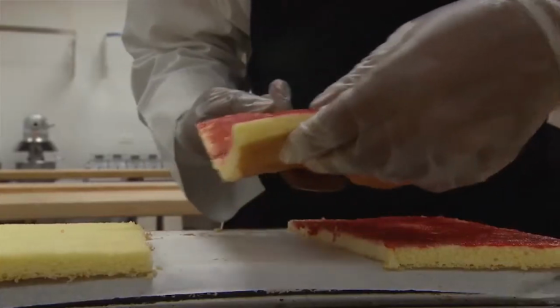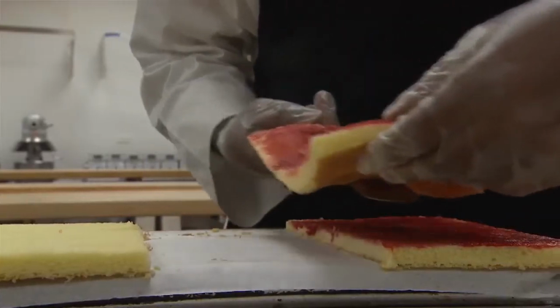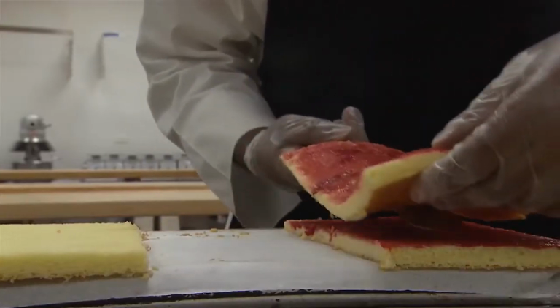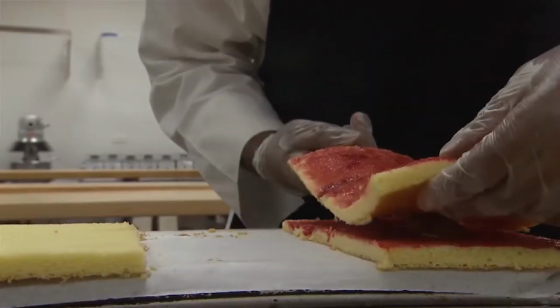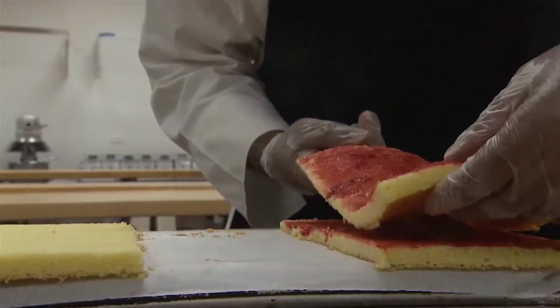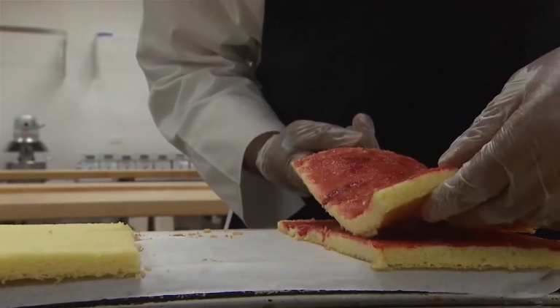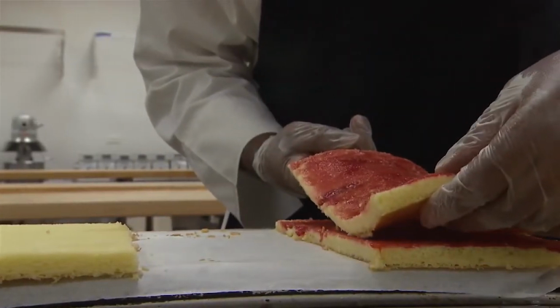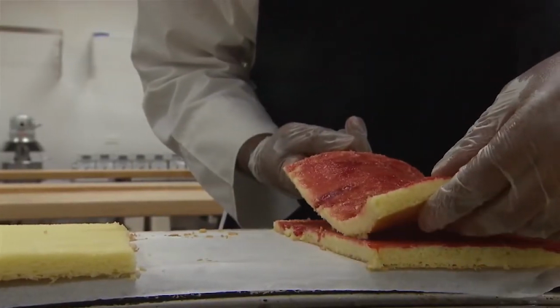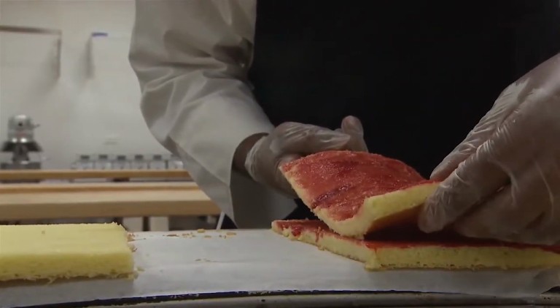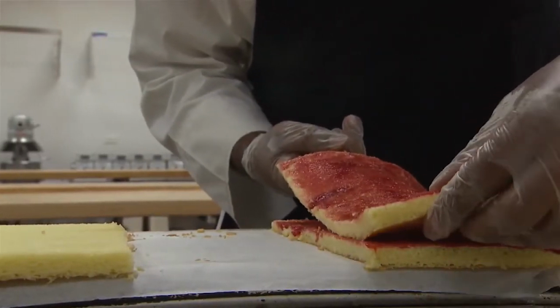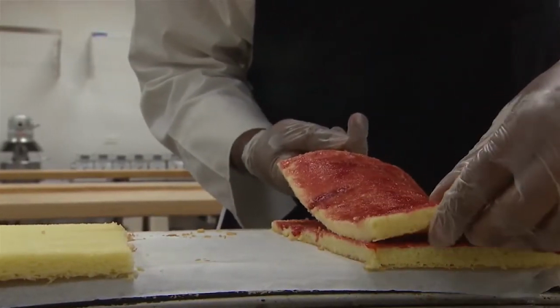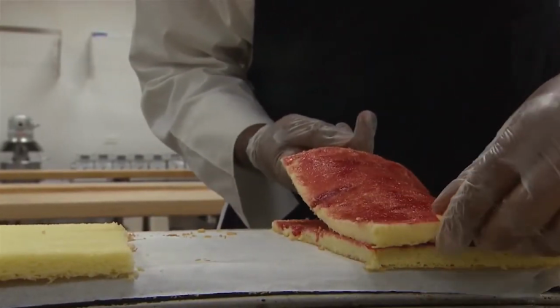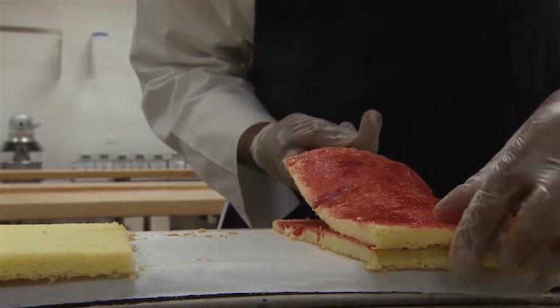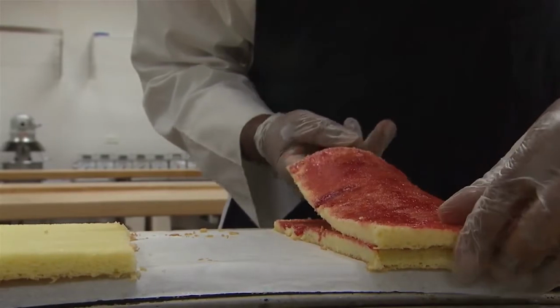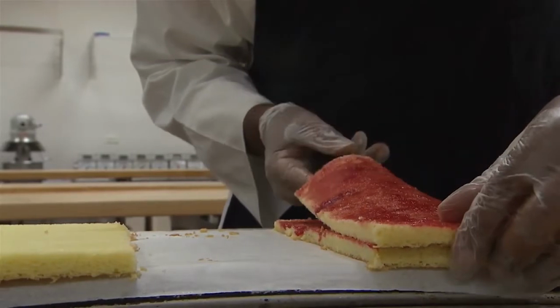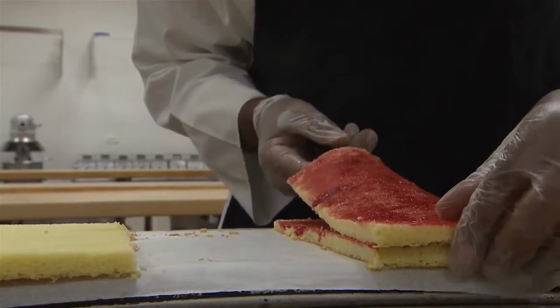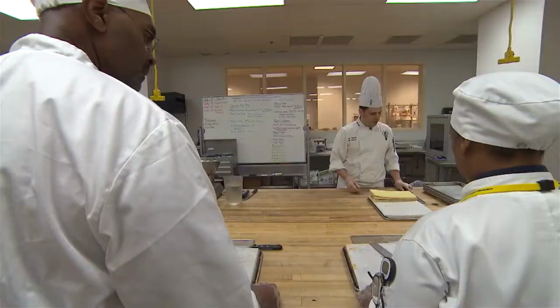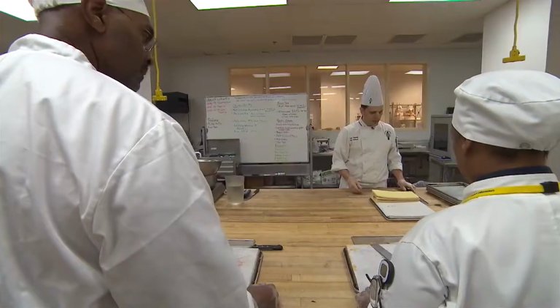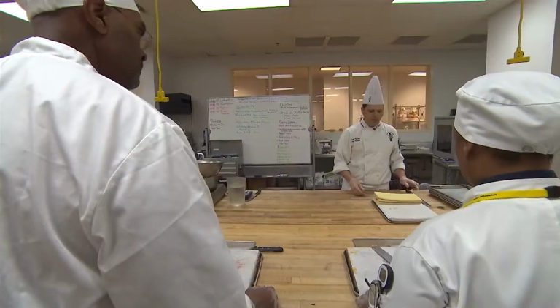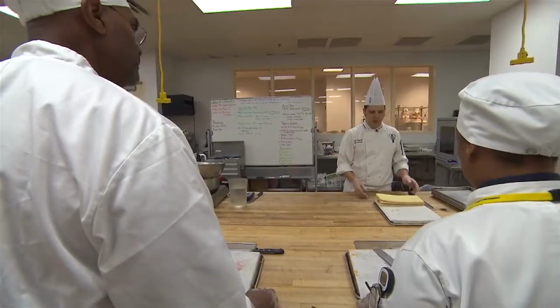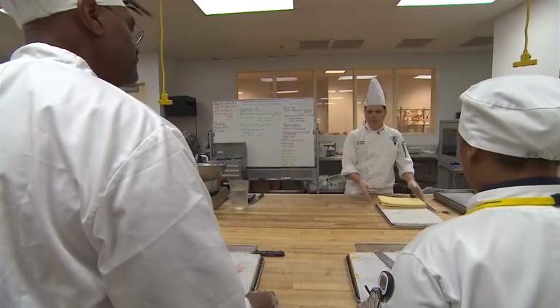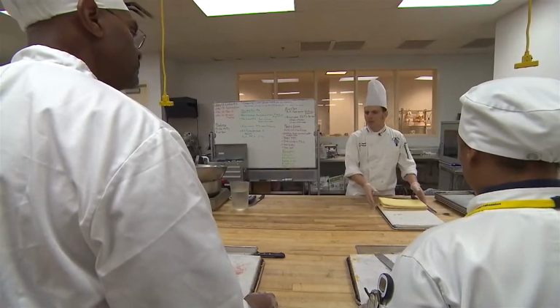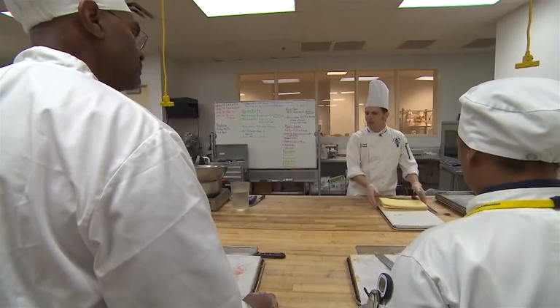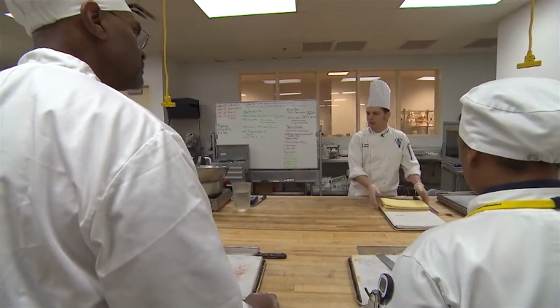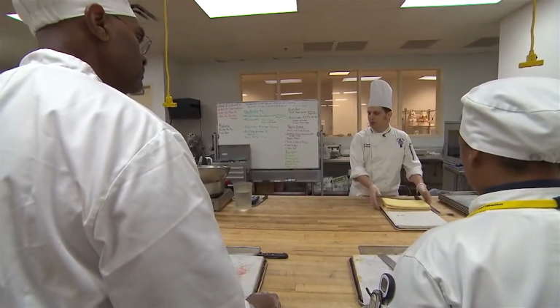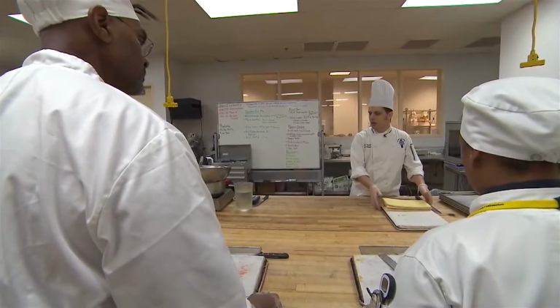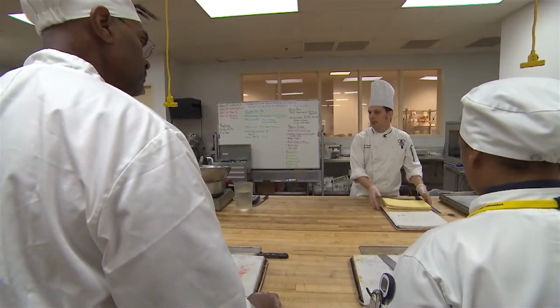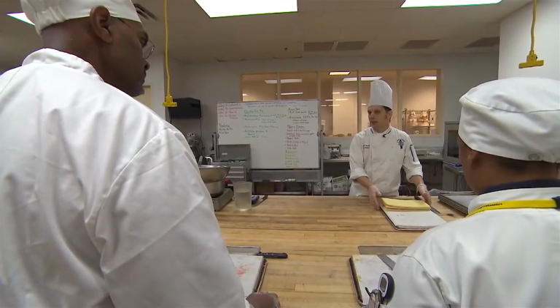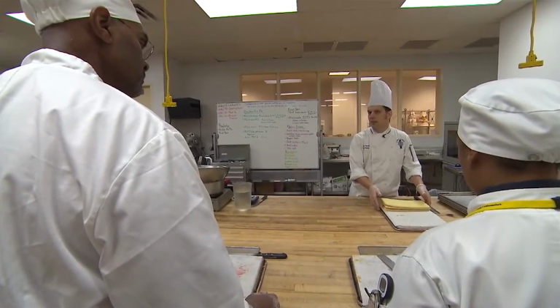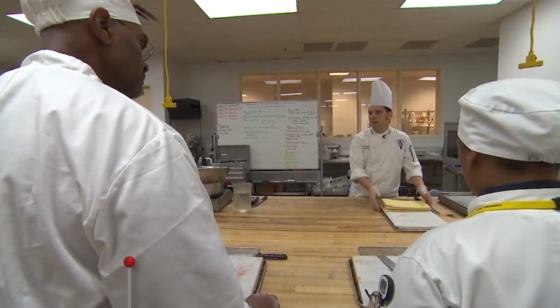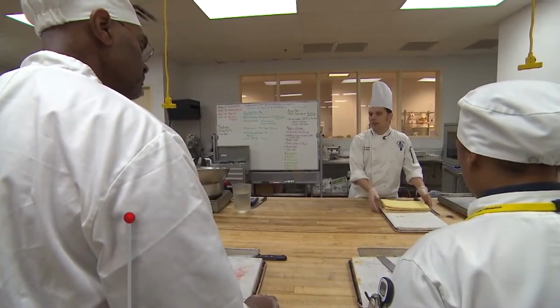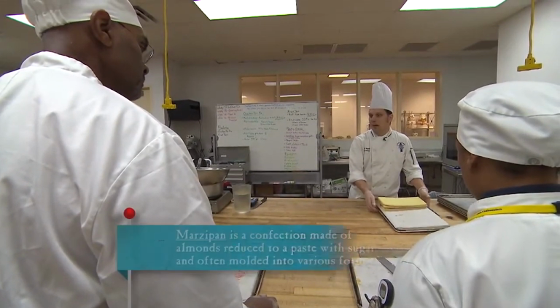We stack our cakes and prepare to cover them. Next, we need to roll out some marzipan to put on top.